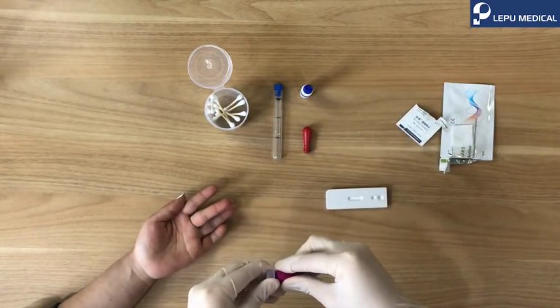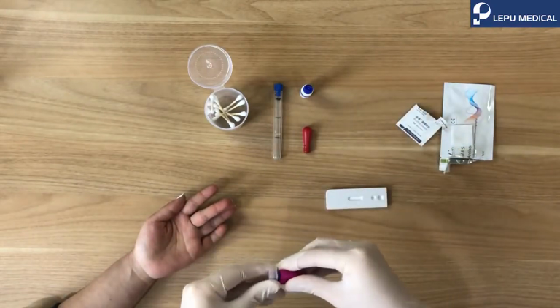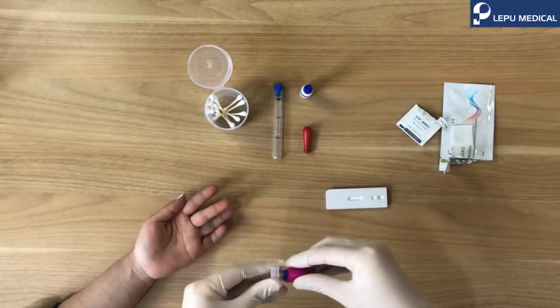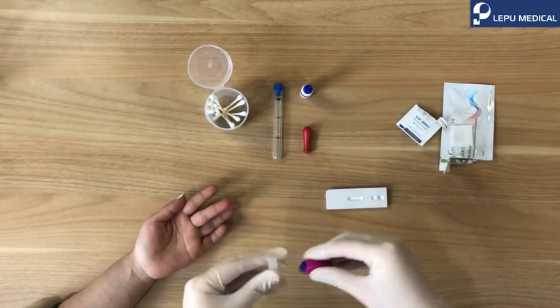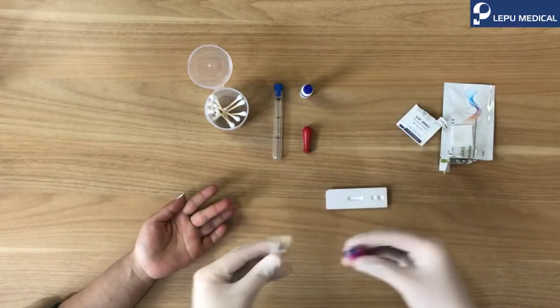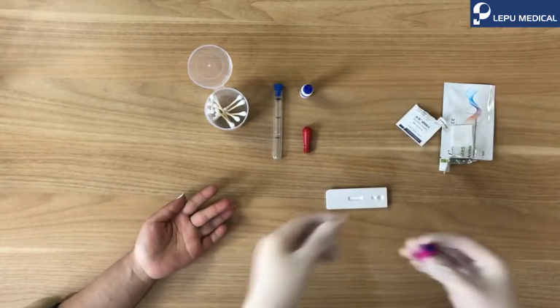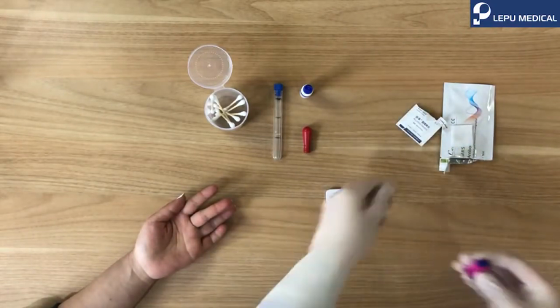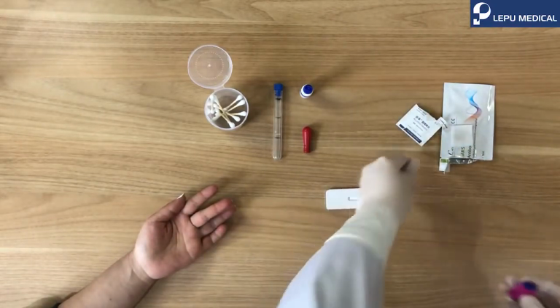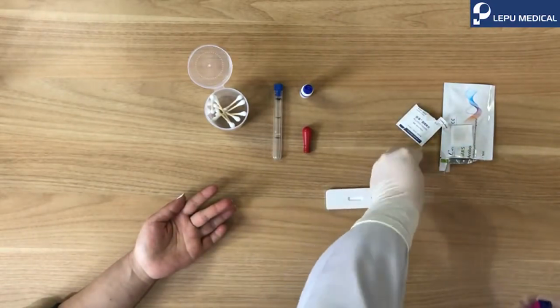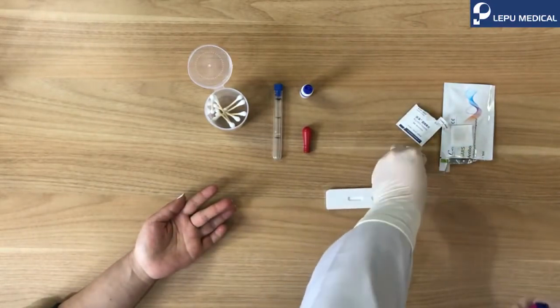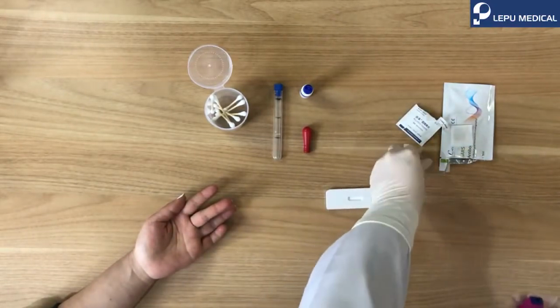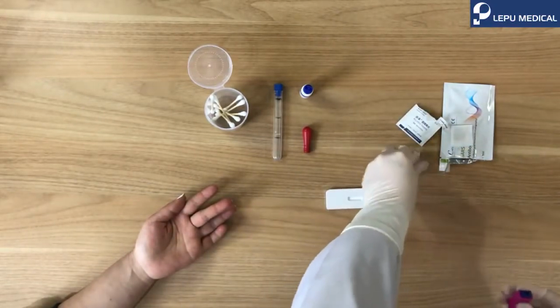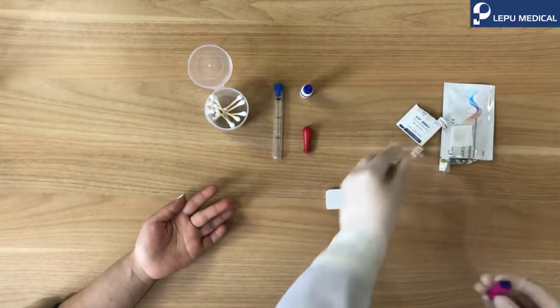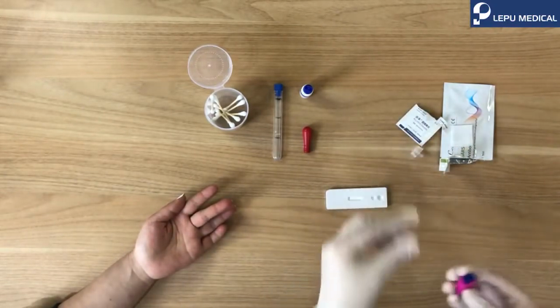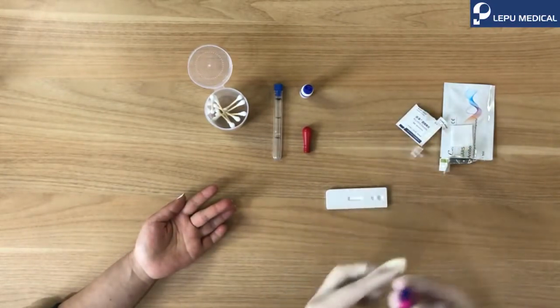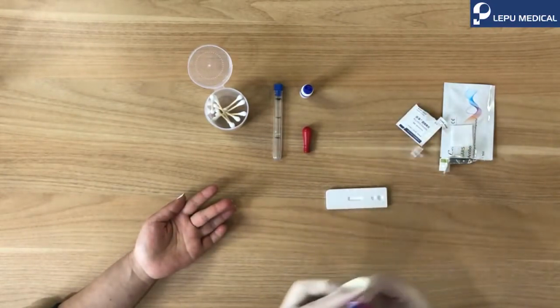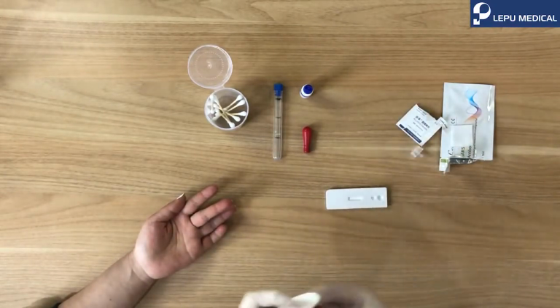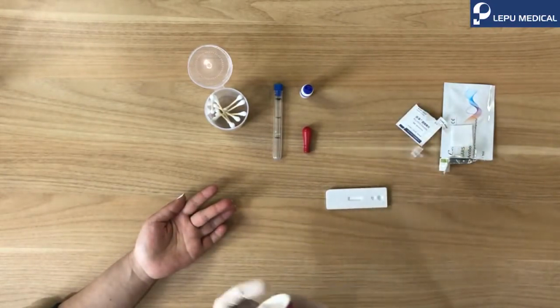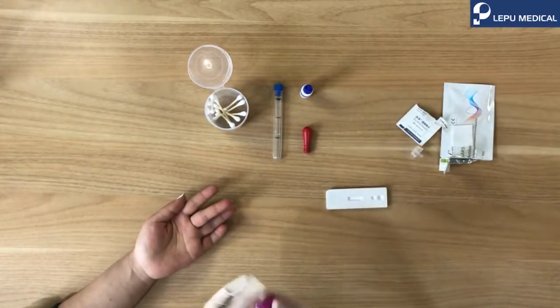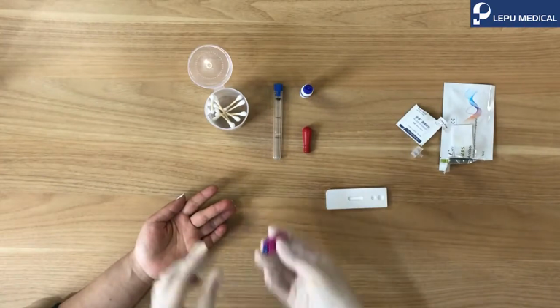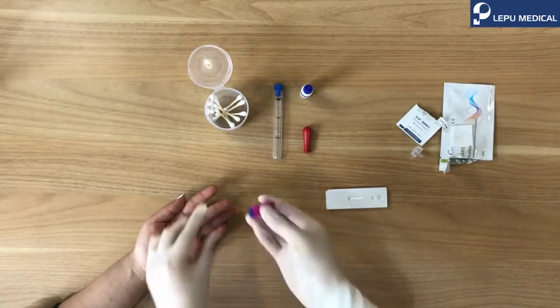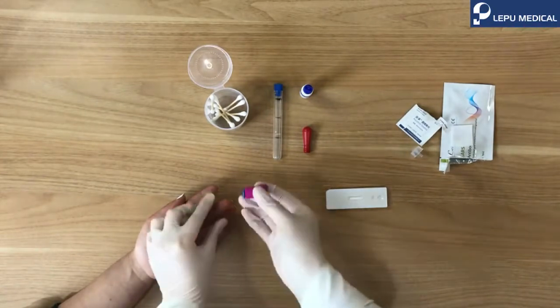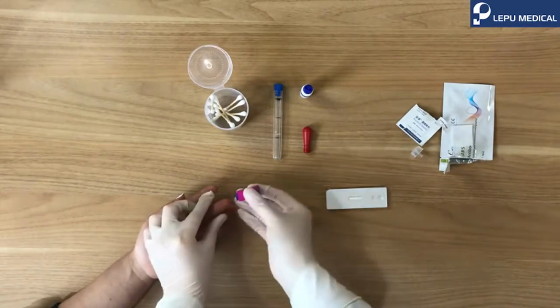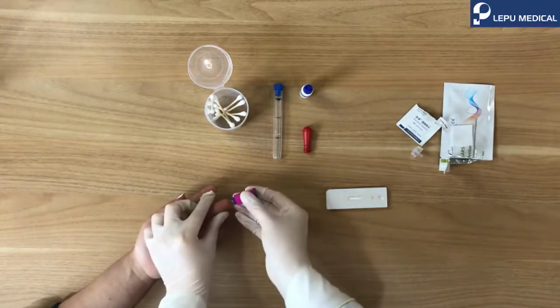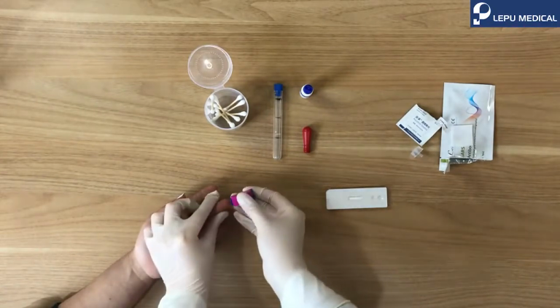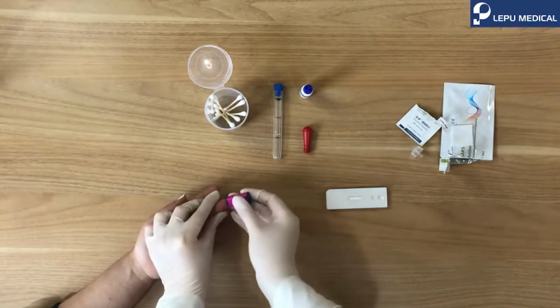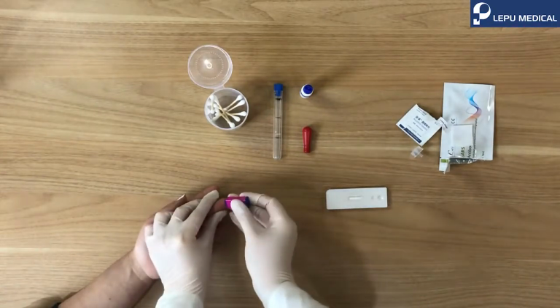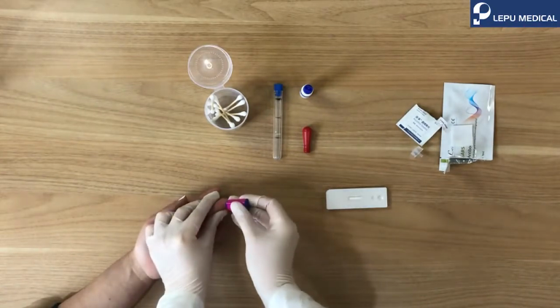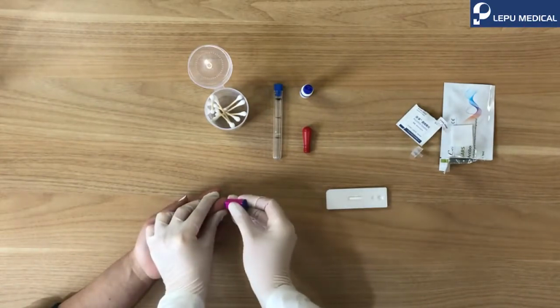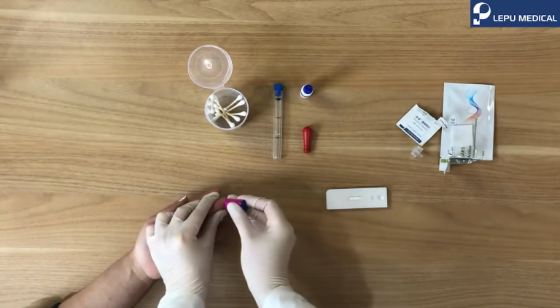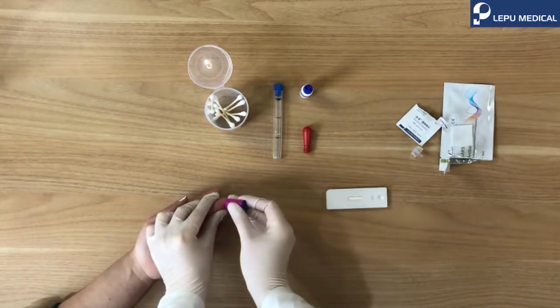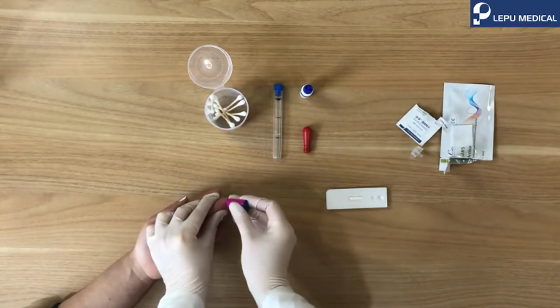Uncover the lancet, attach the needle side to the finger, and press to the end.